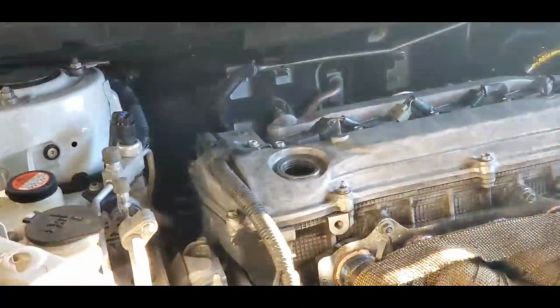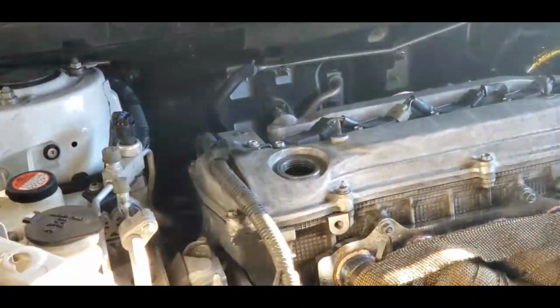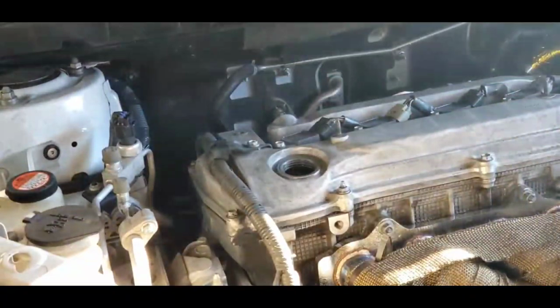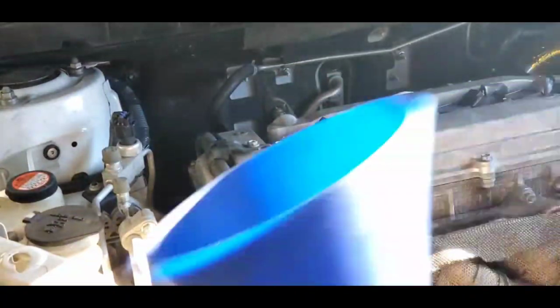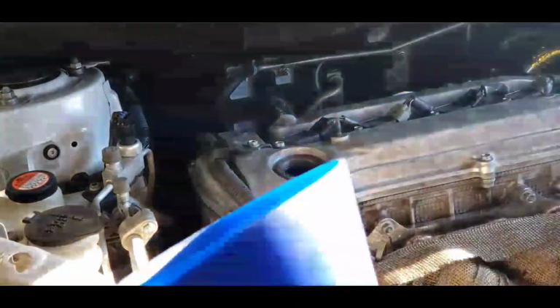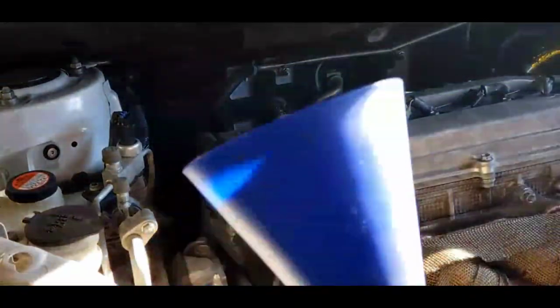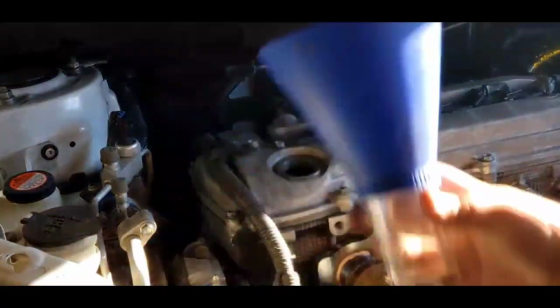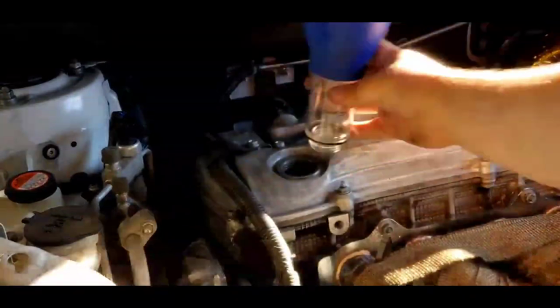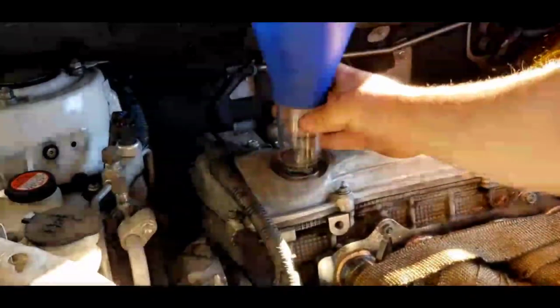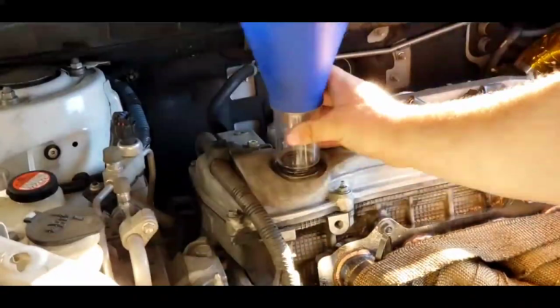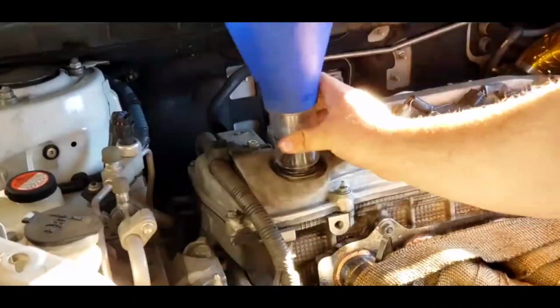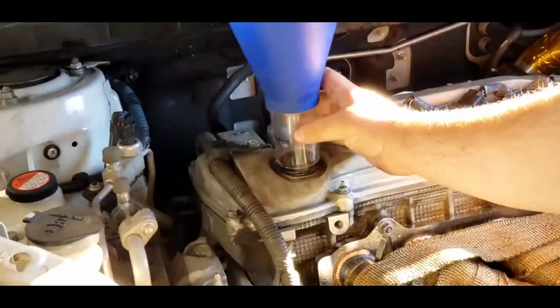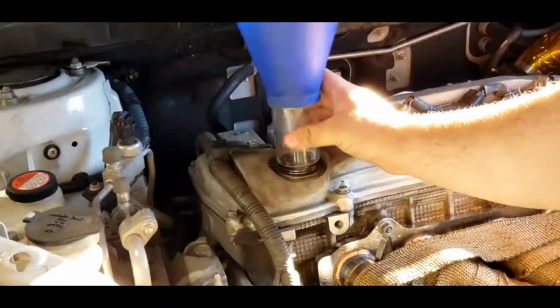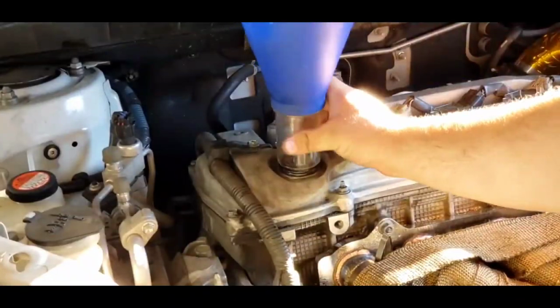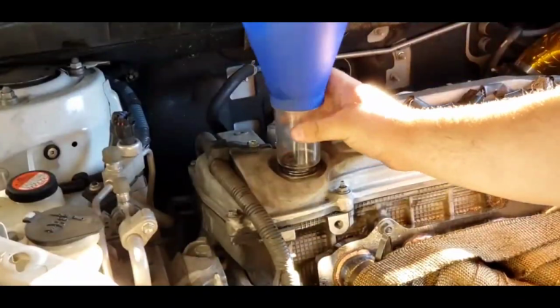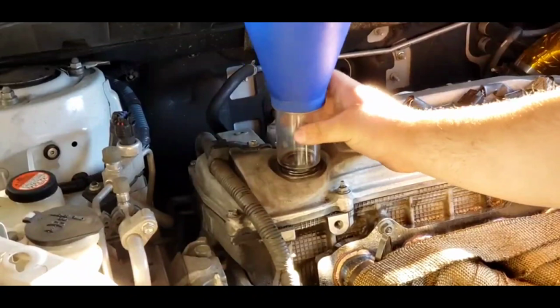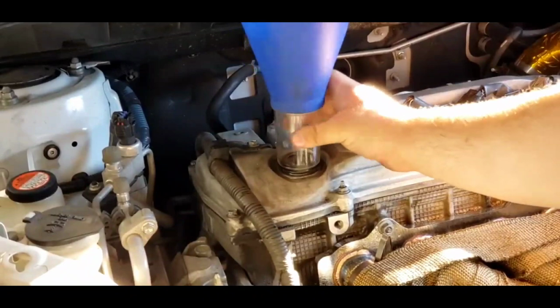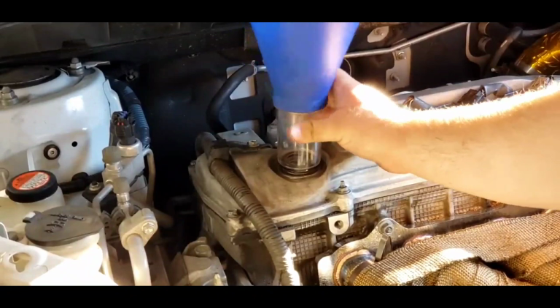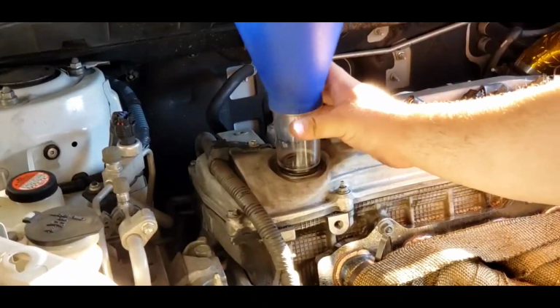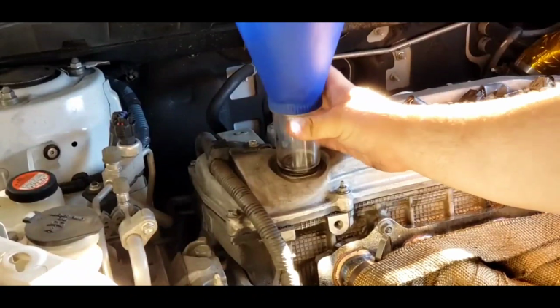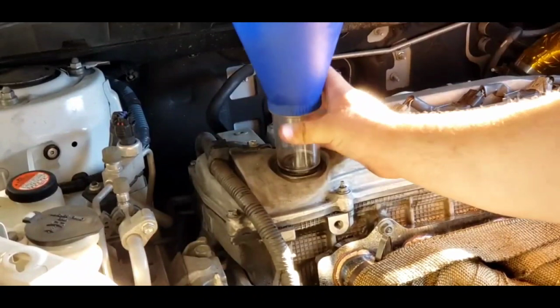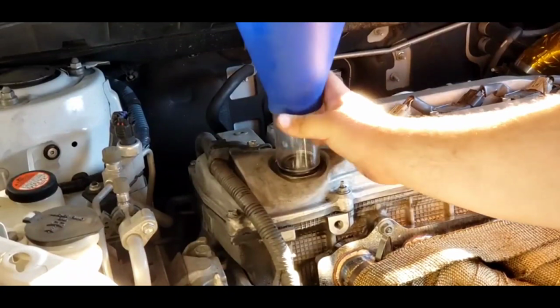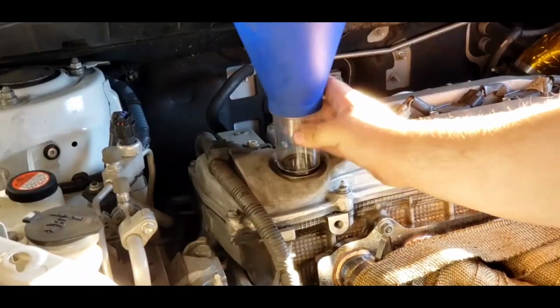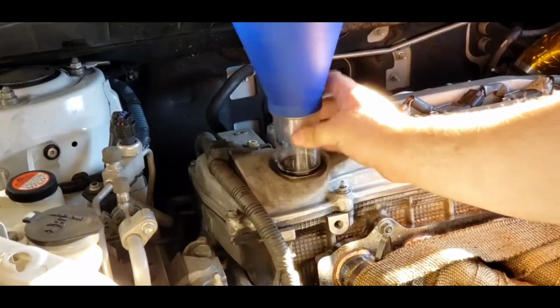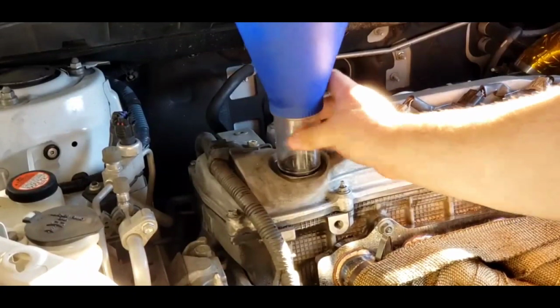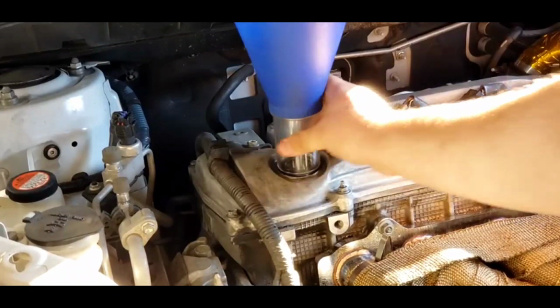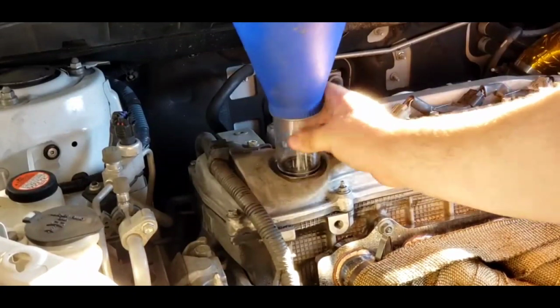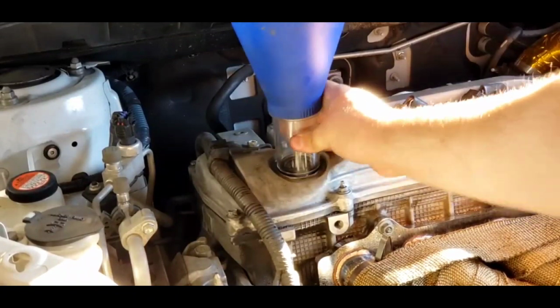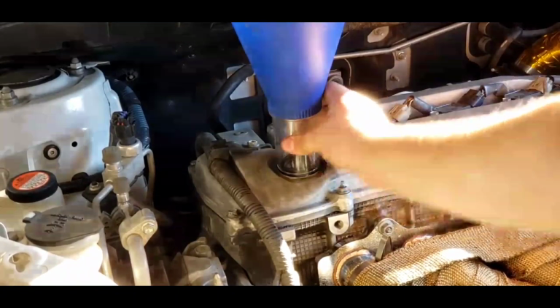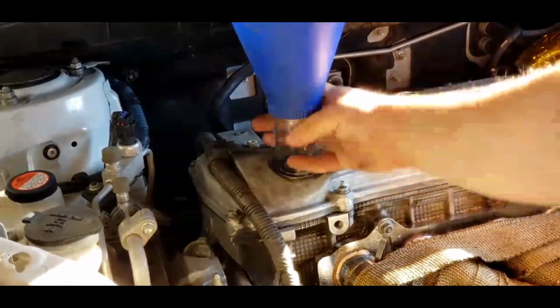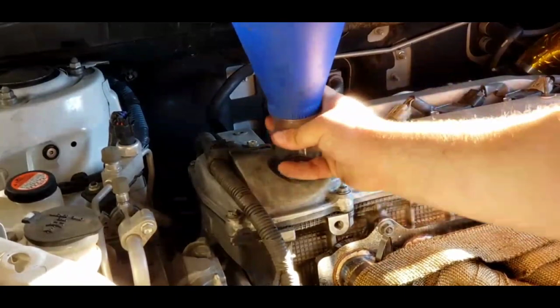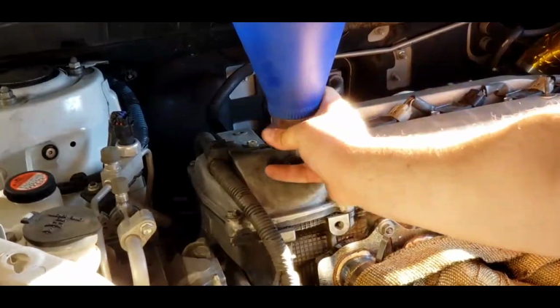With the screw-on funnel, this allows you to pour your oil much faster and avoid making a mess.